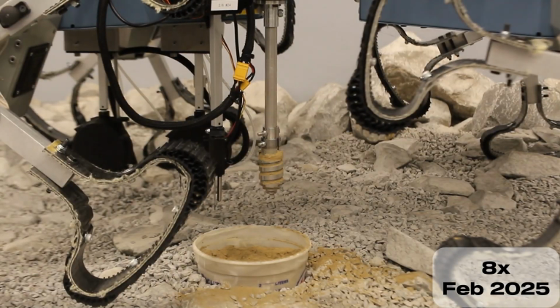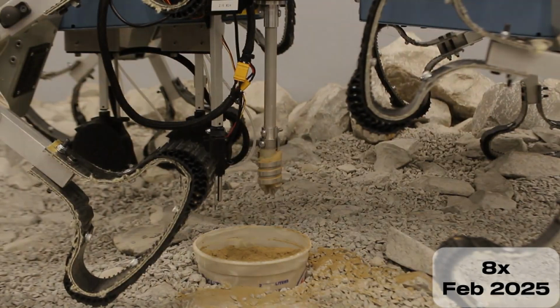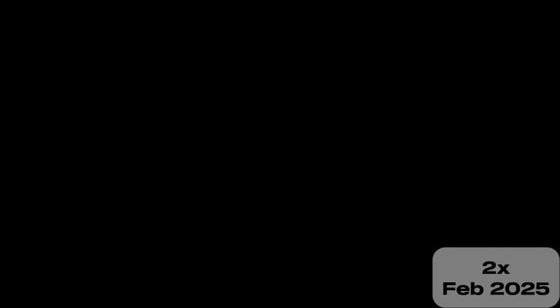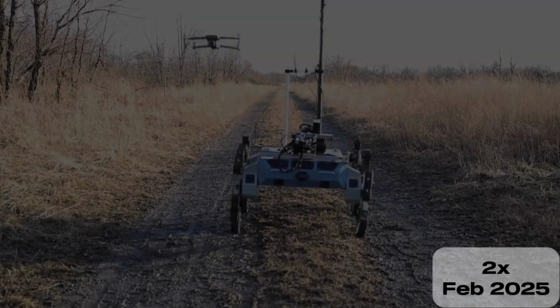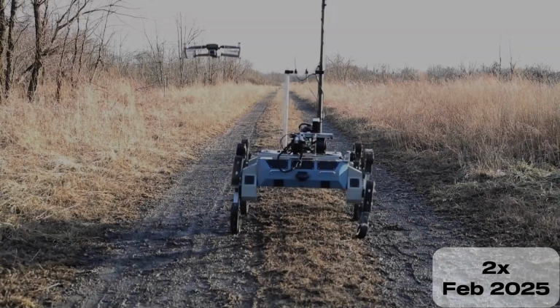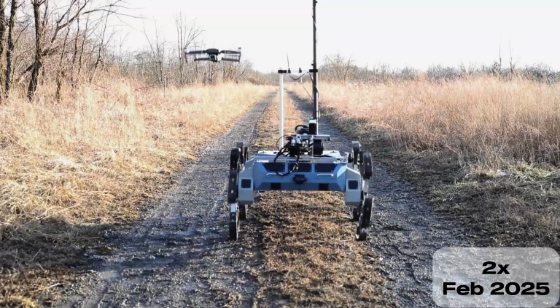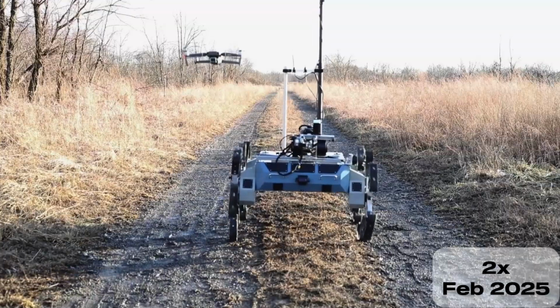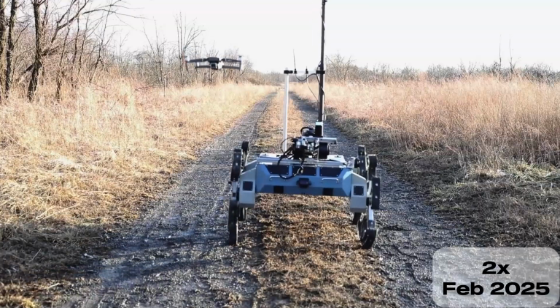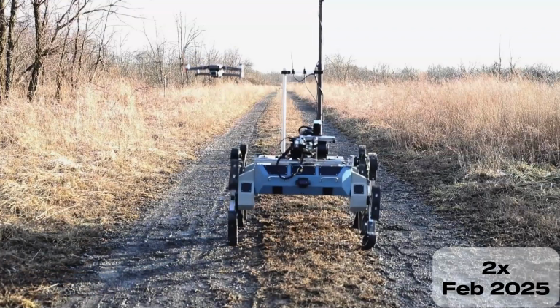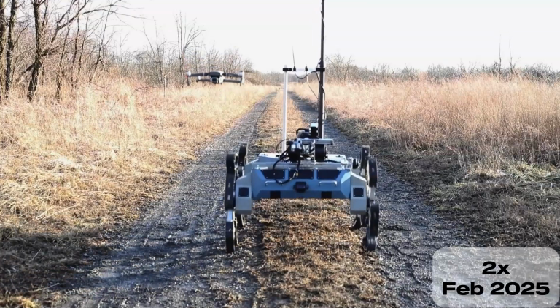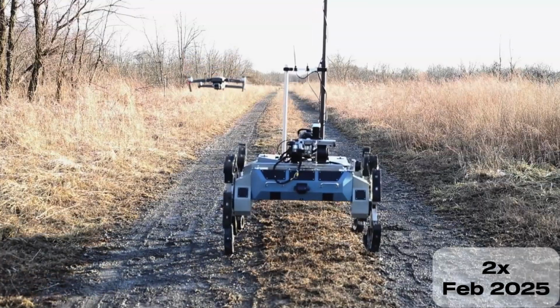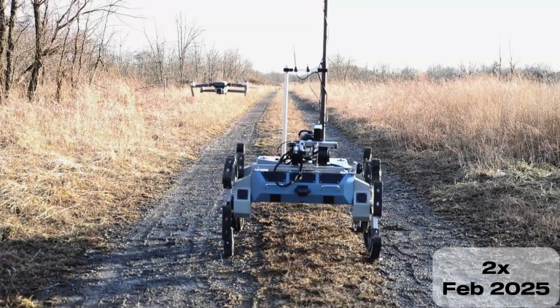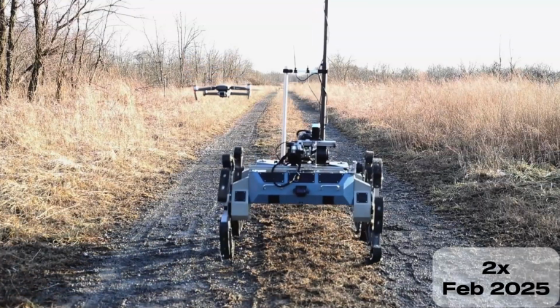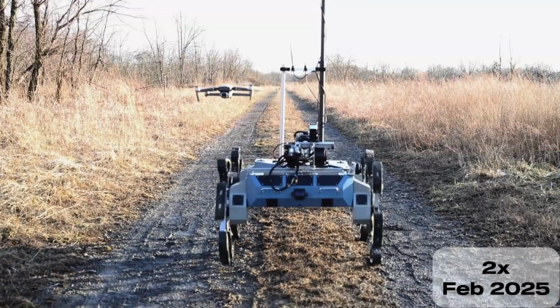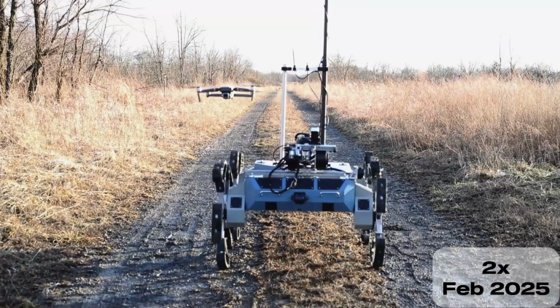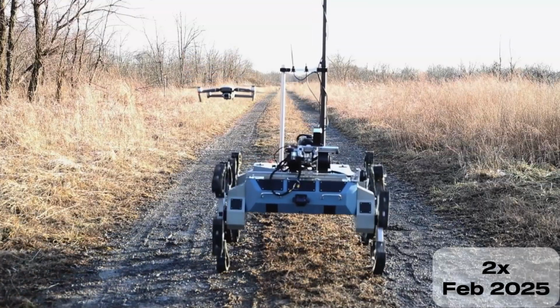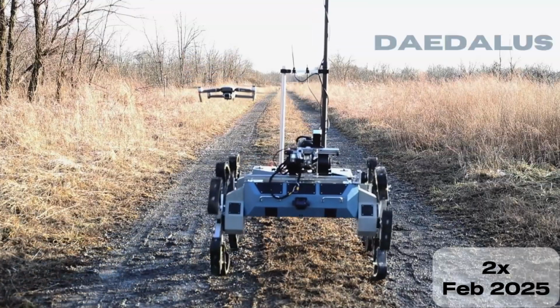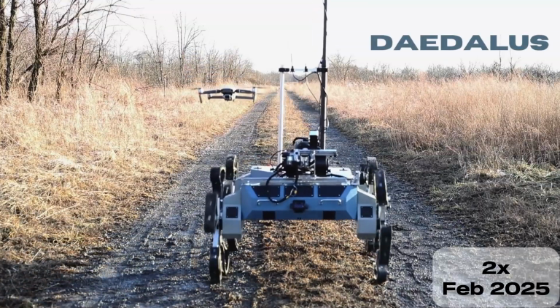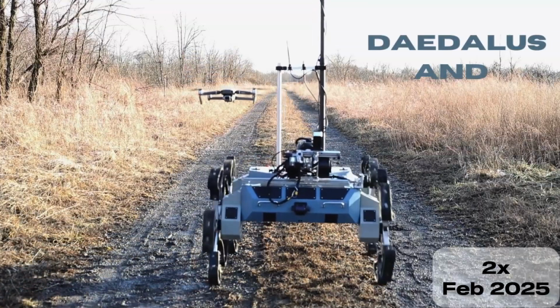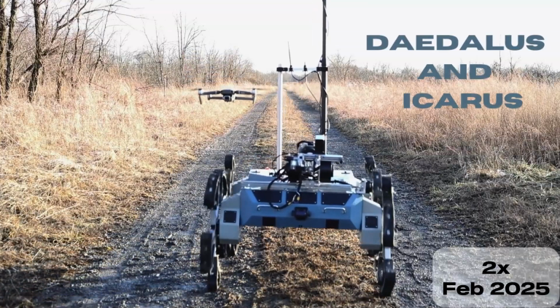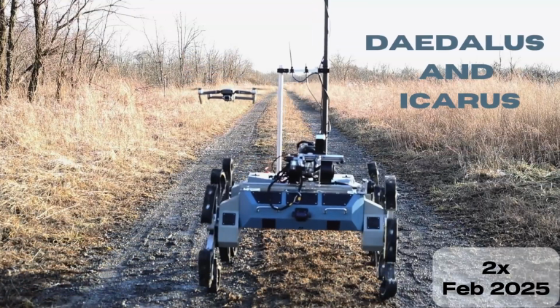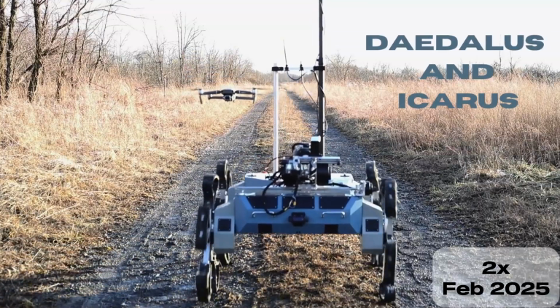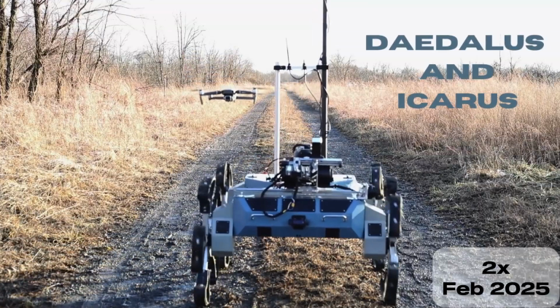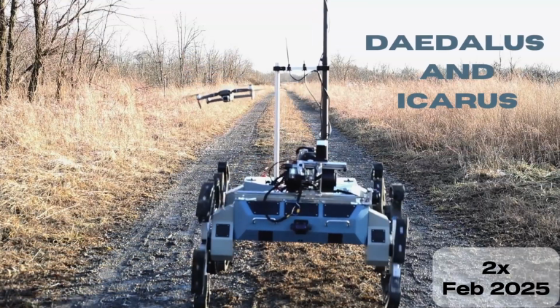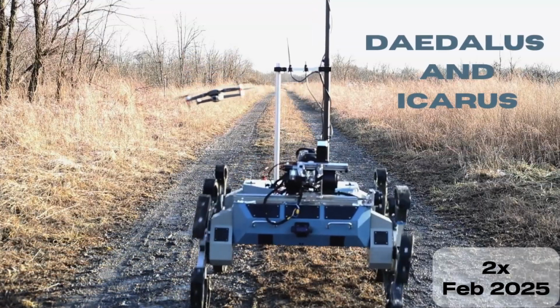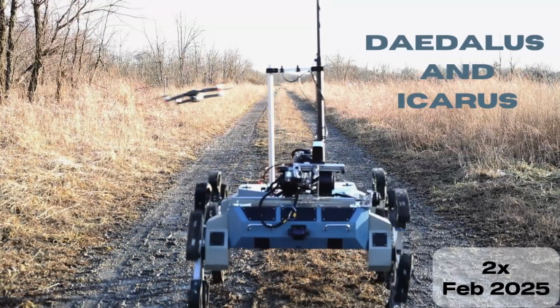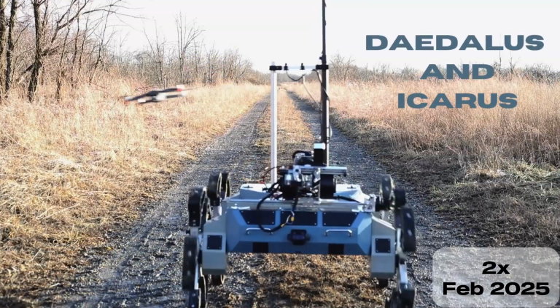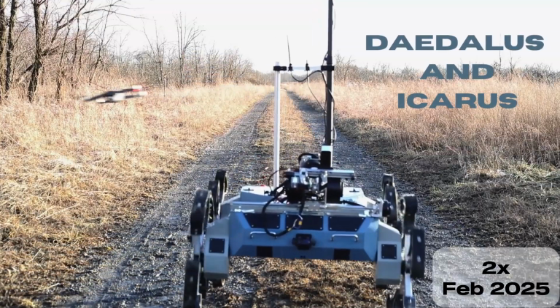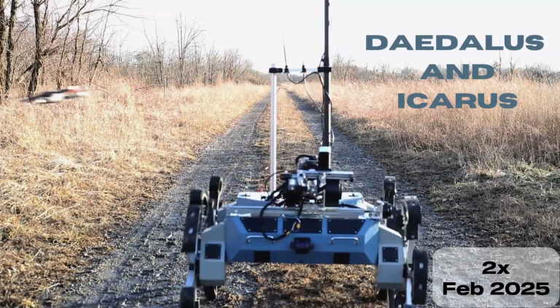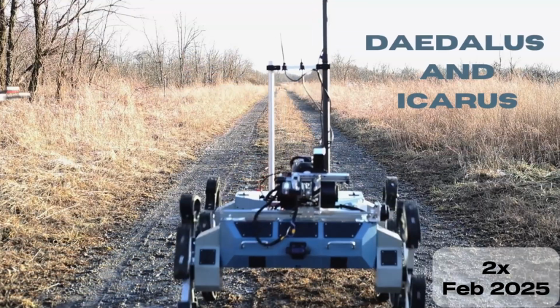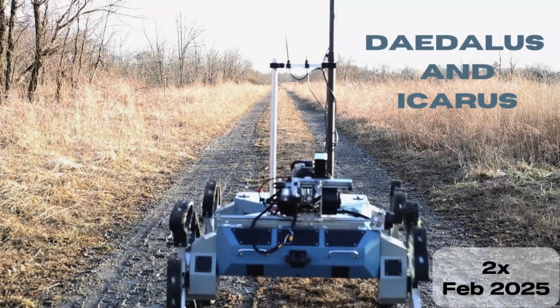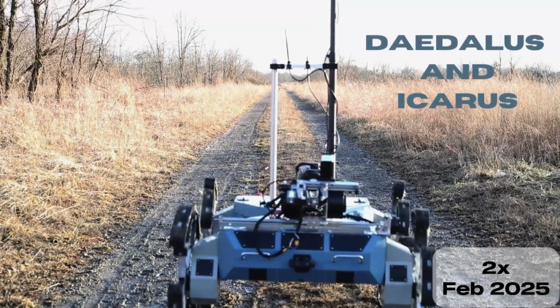West Virginia University's Team Mountaineers is proud to present our newest rover, Daedalus, and our drone, Icarus.